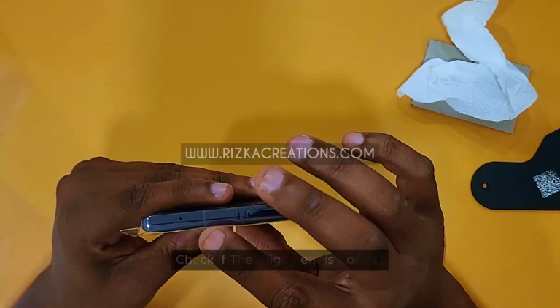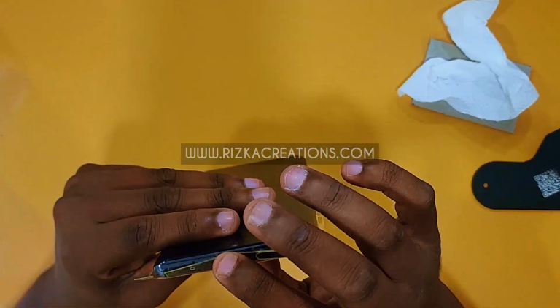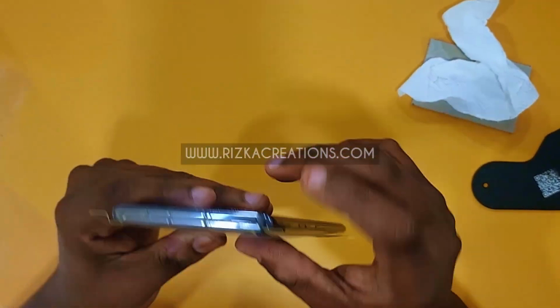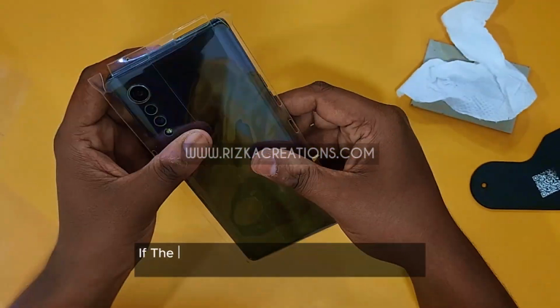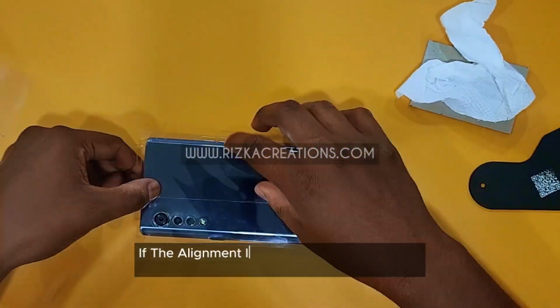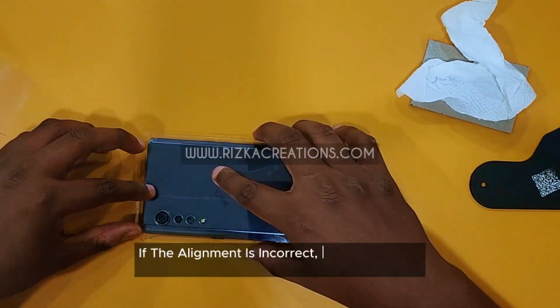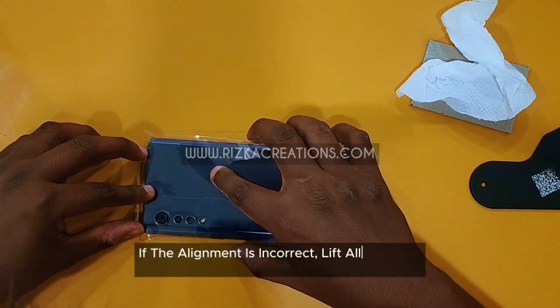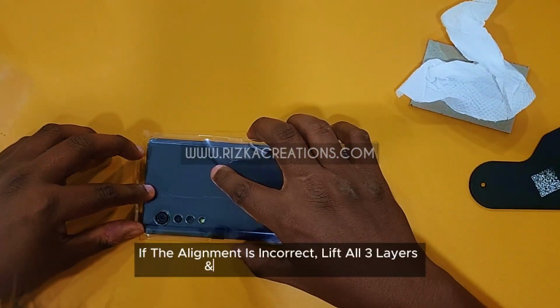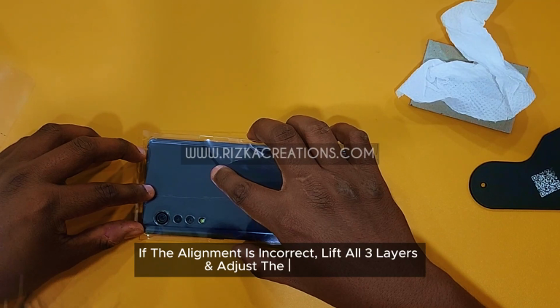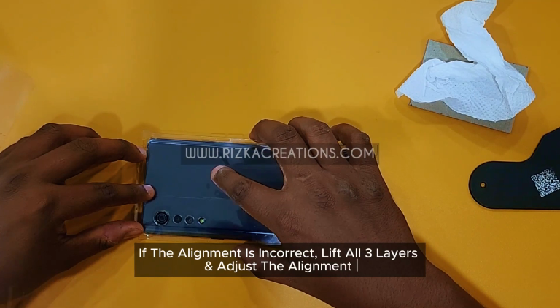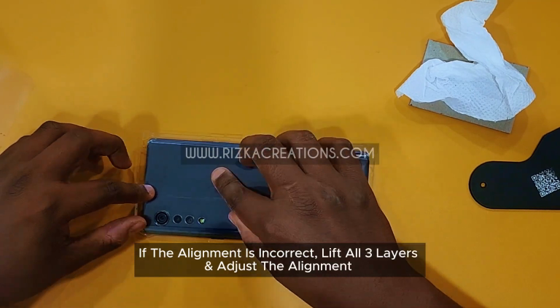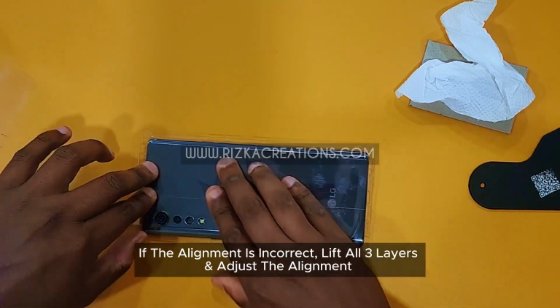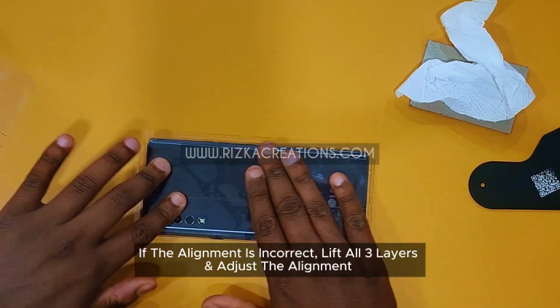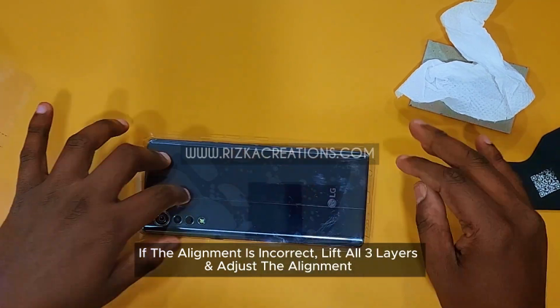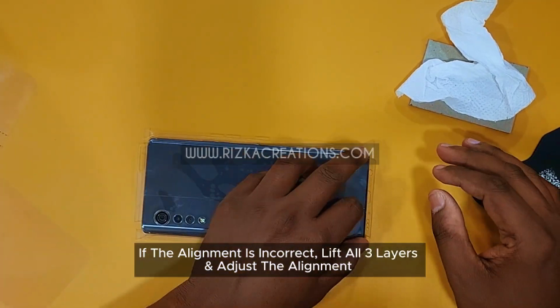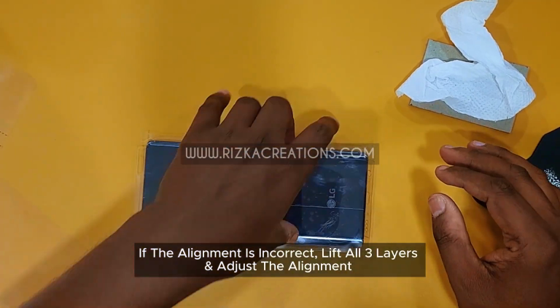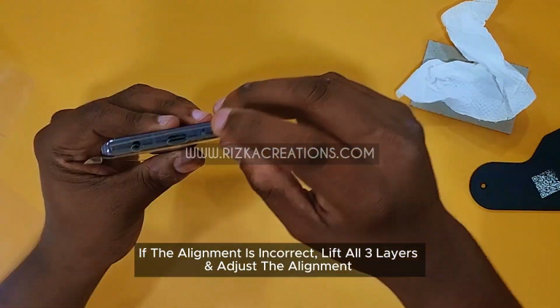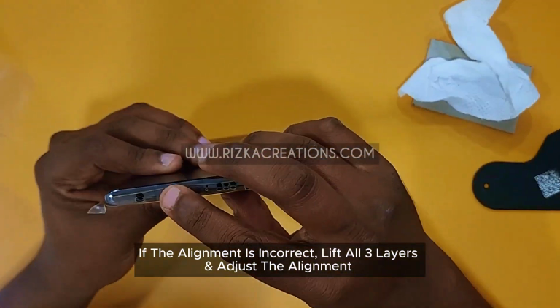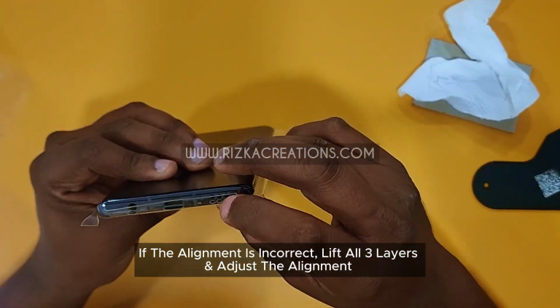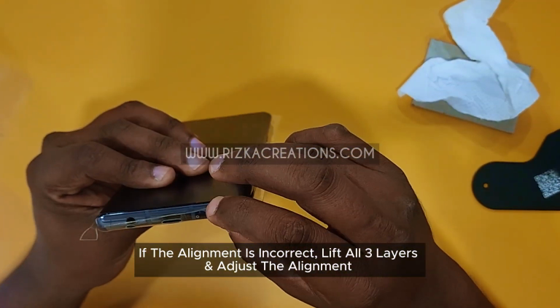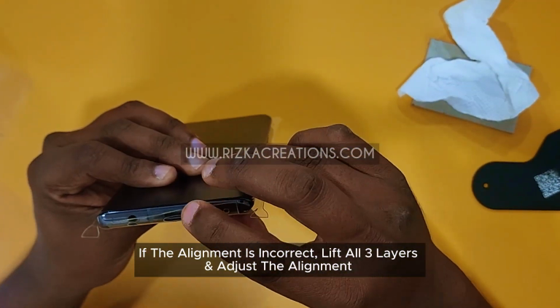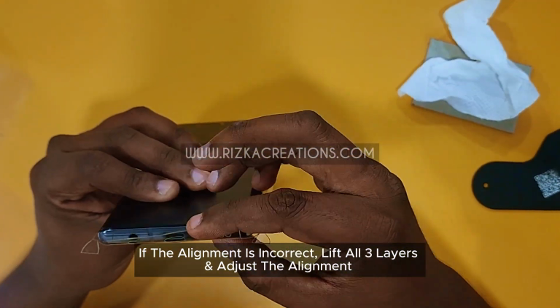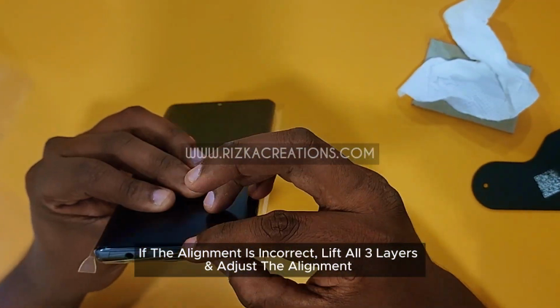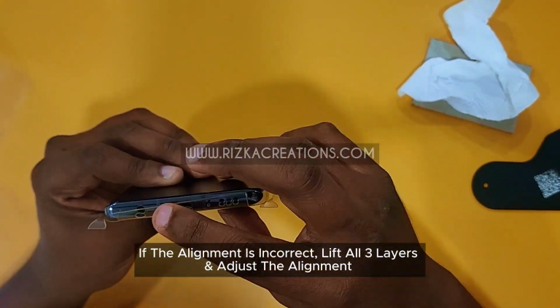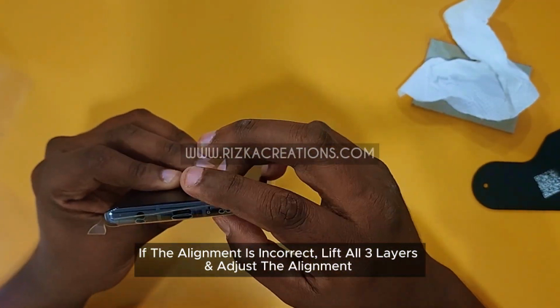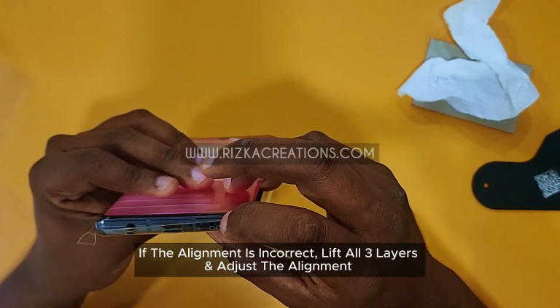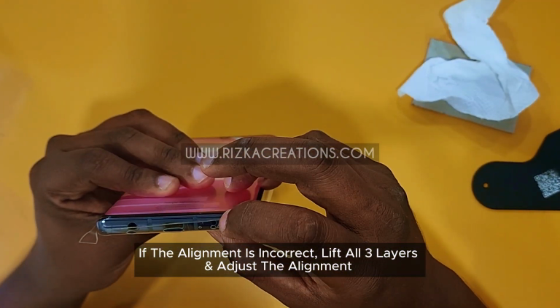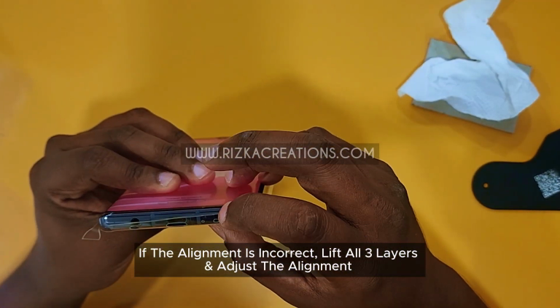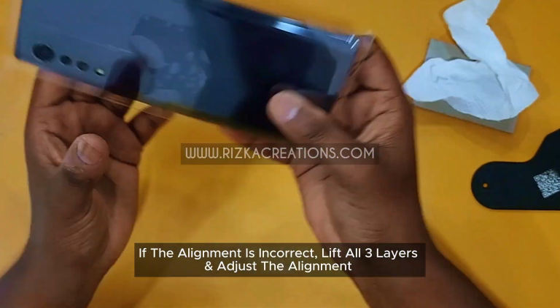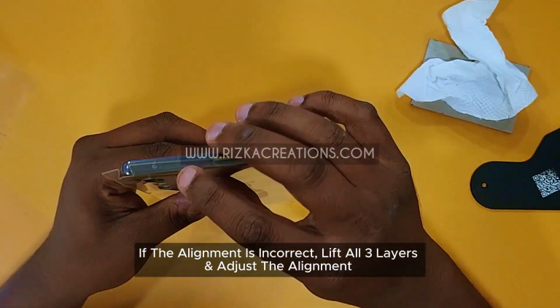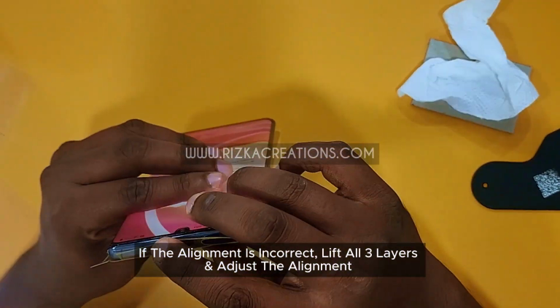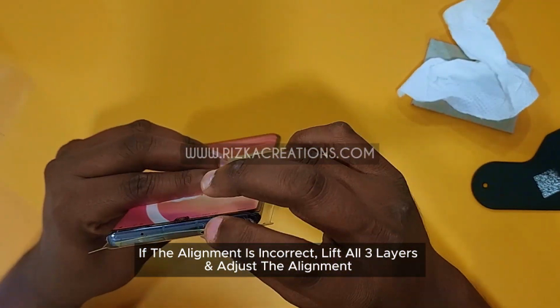If the alignment is incorrect, lift all three layers and adjust the alignment.